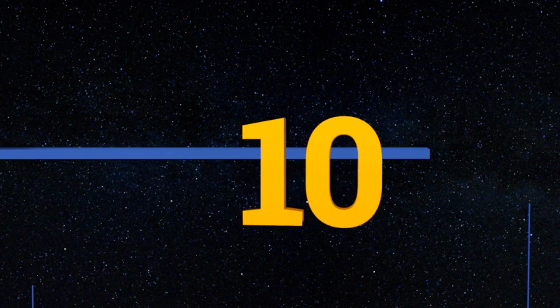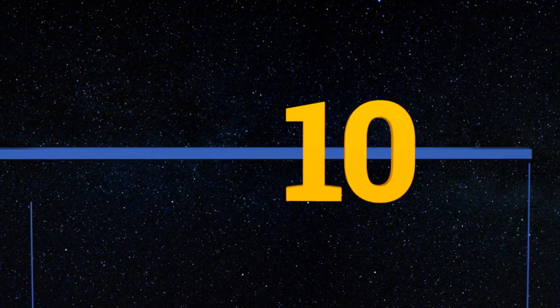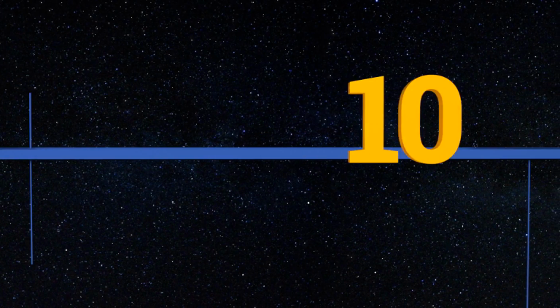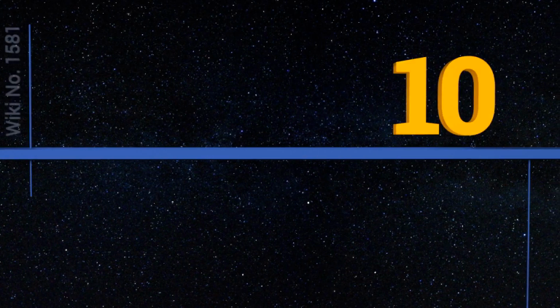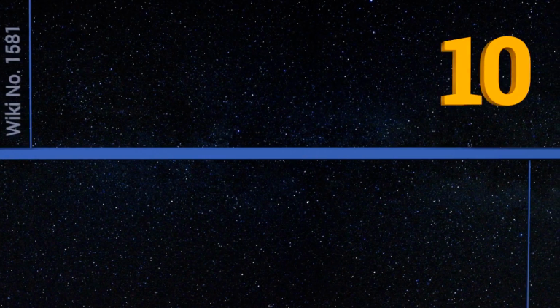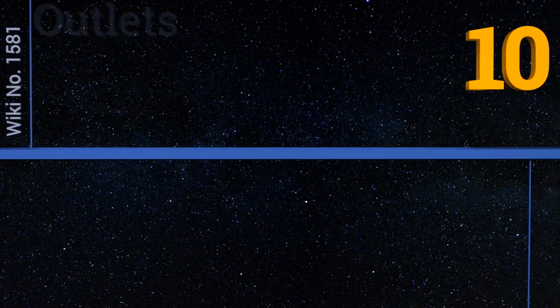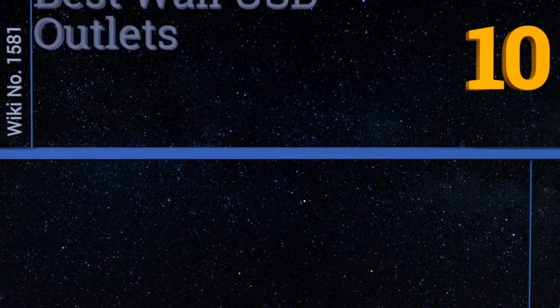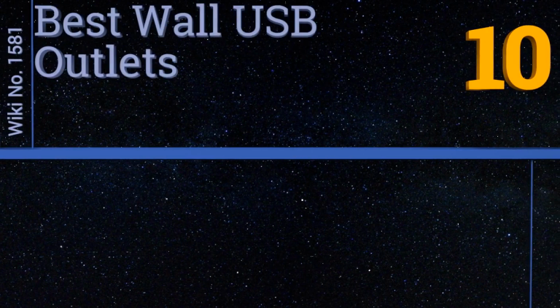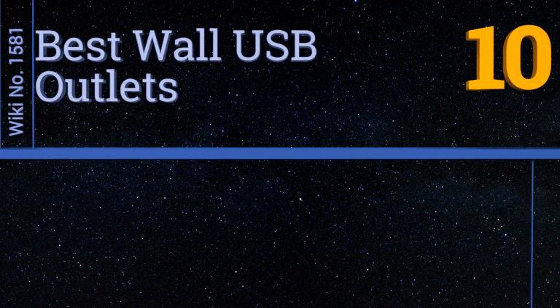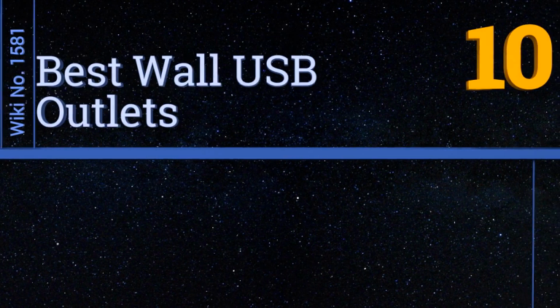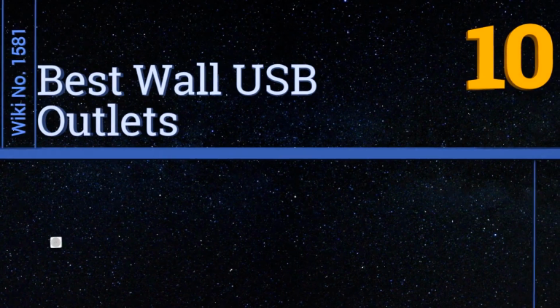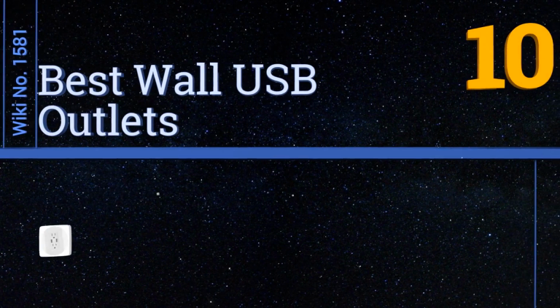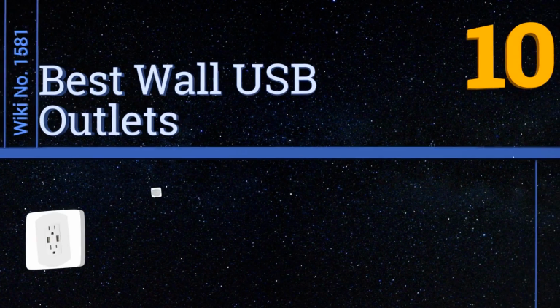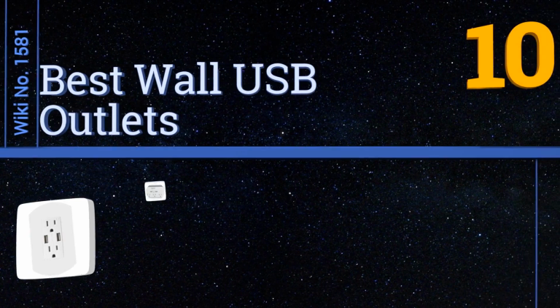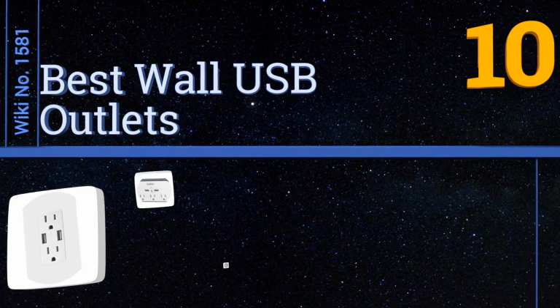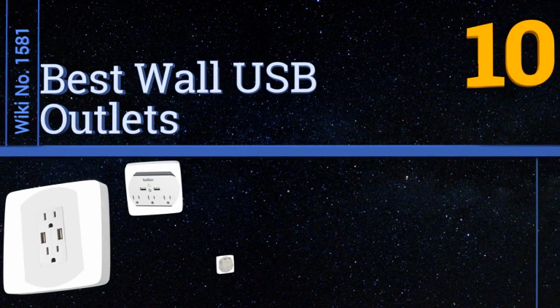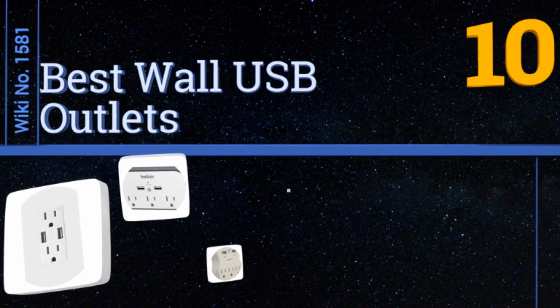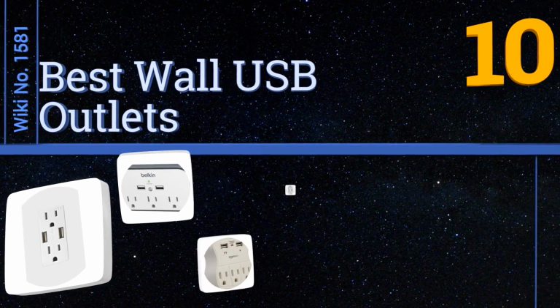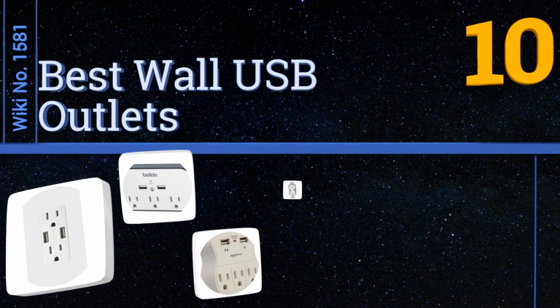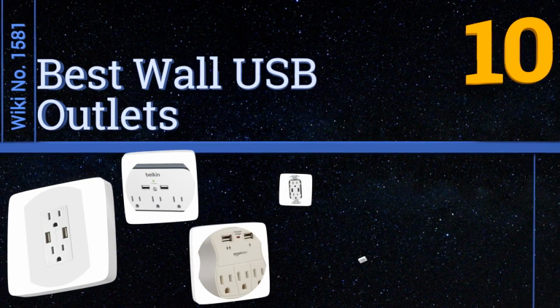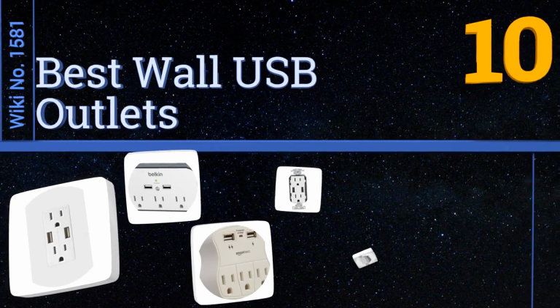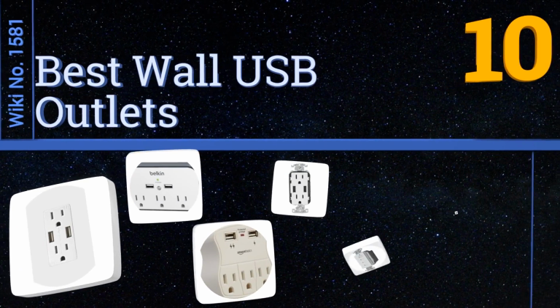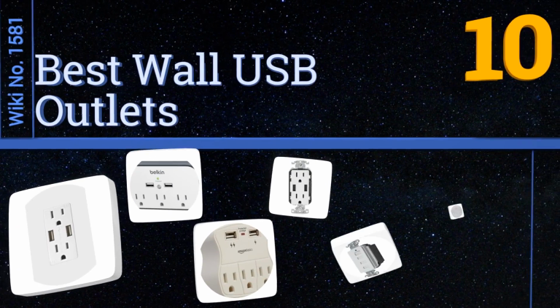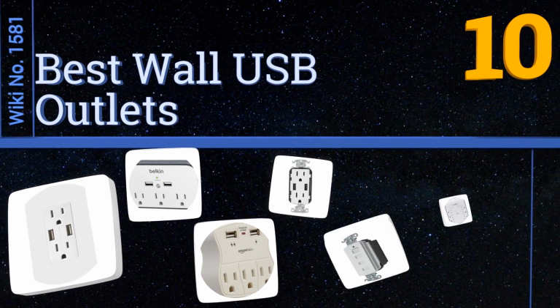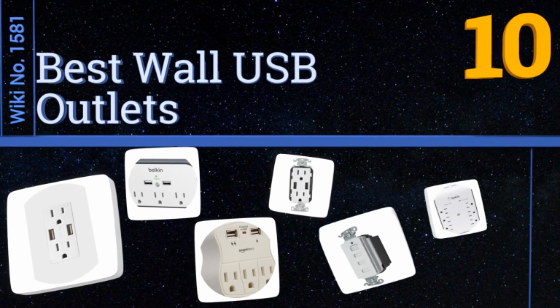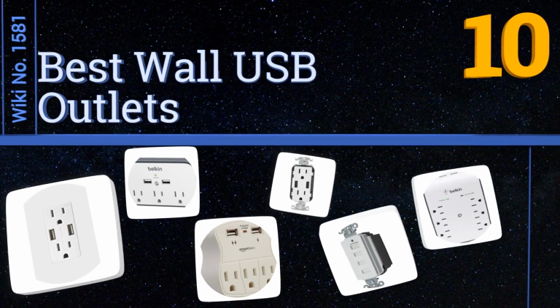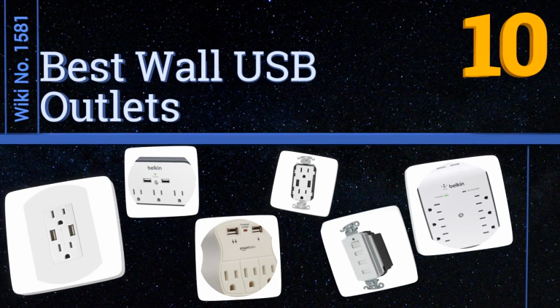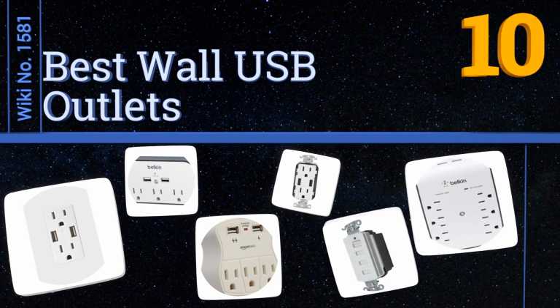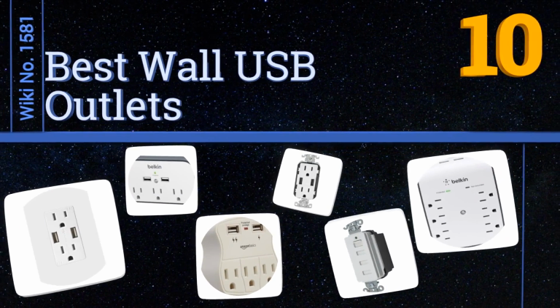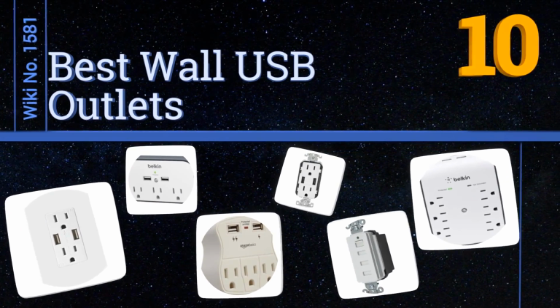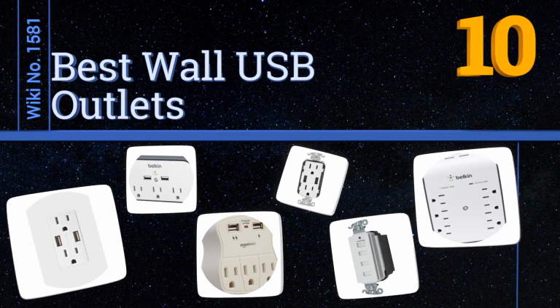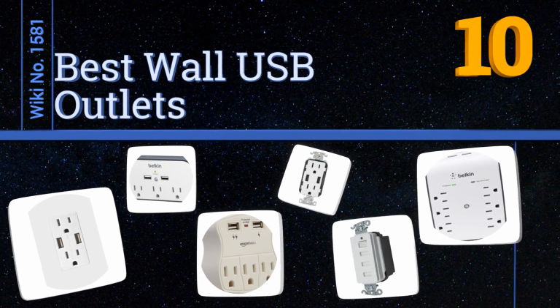EasyVid presents the 10 best wall USB outlets. Let's get started with the list.